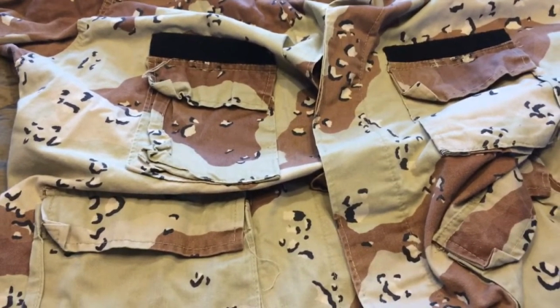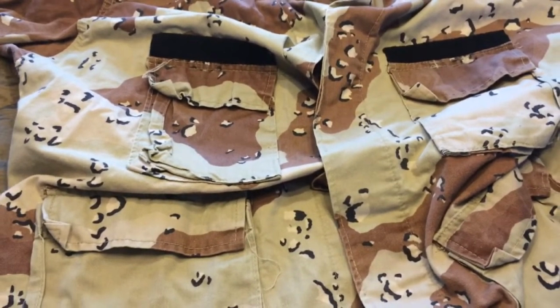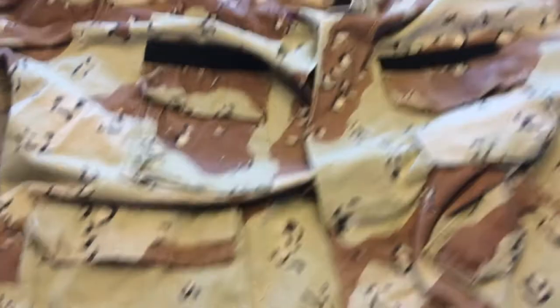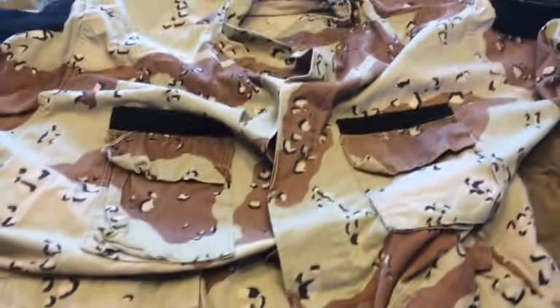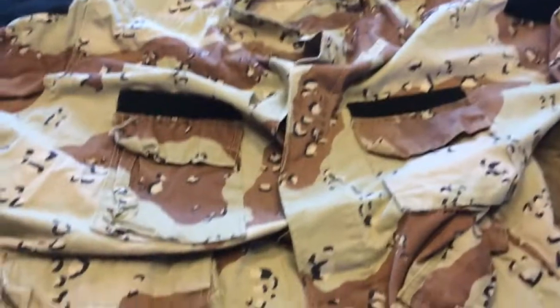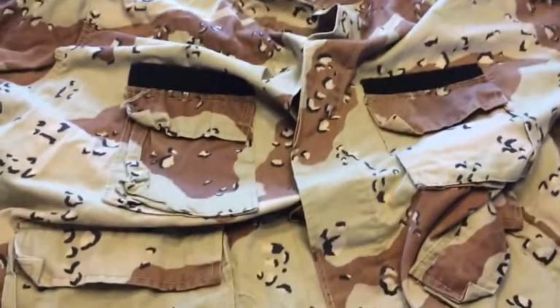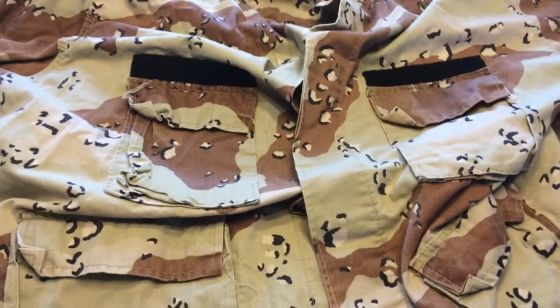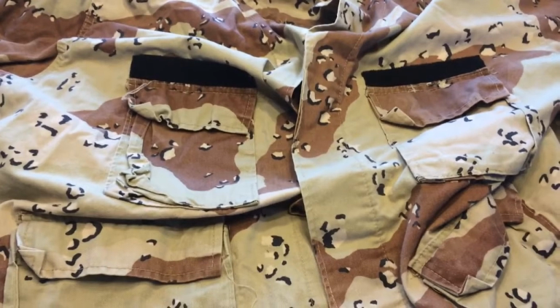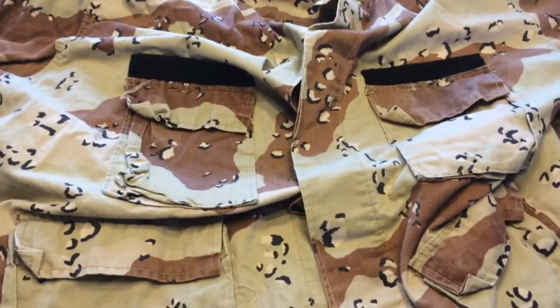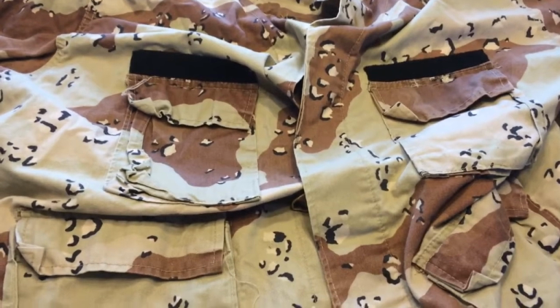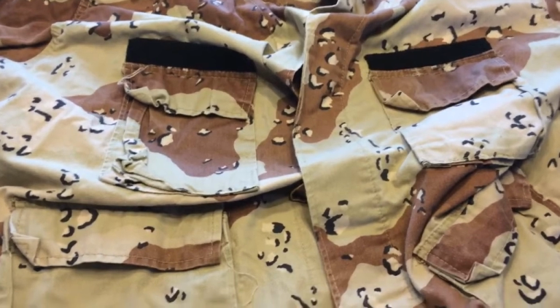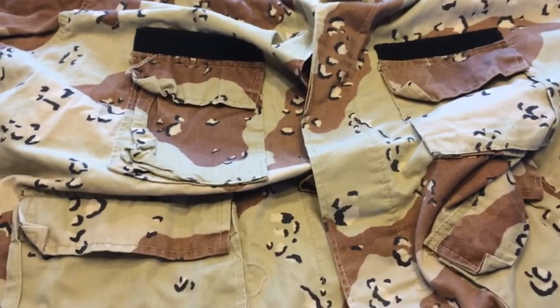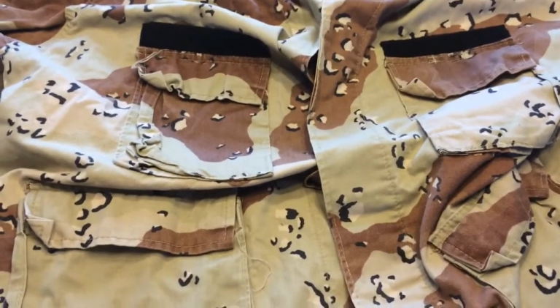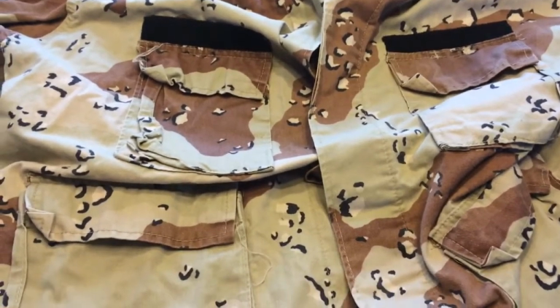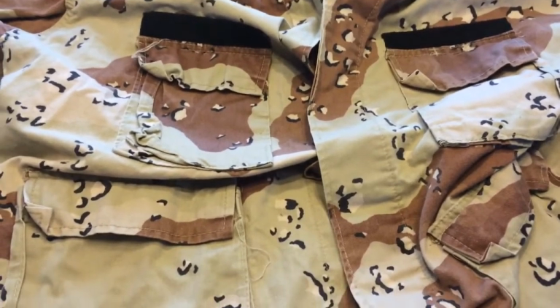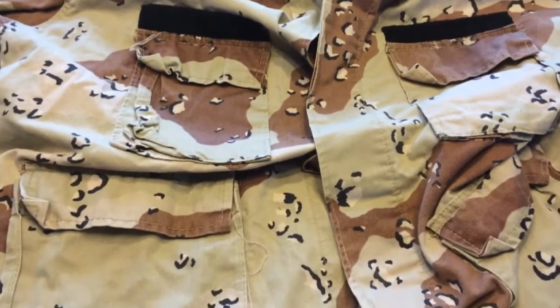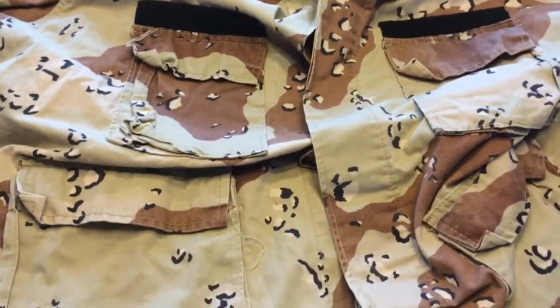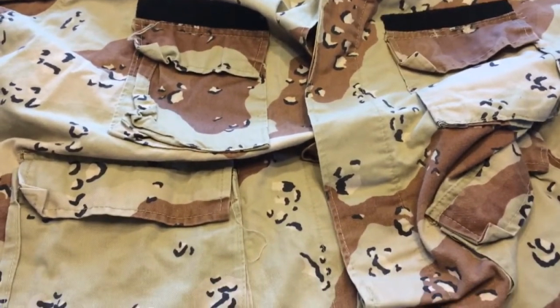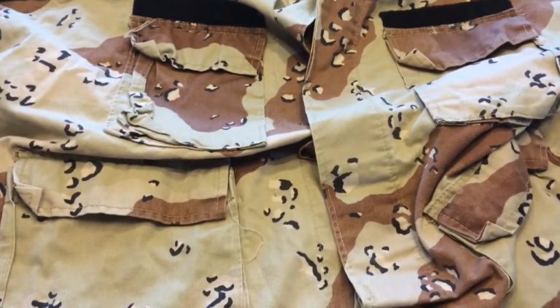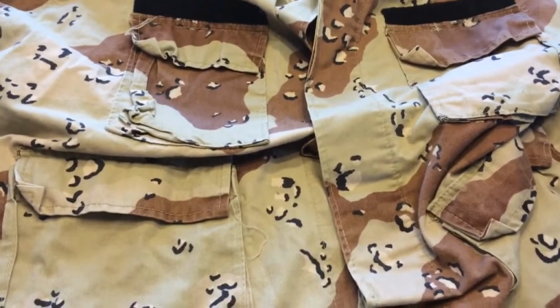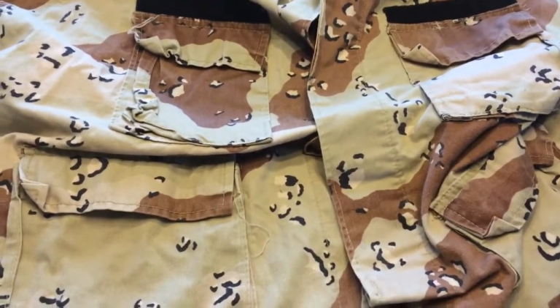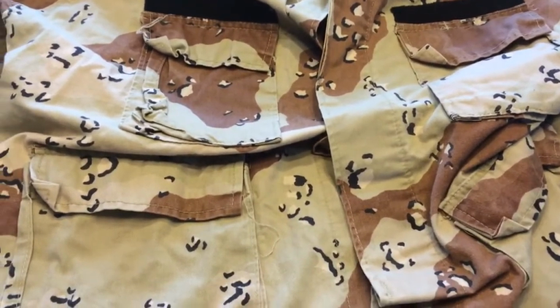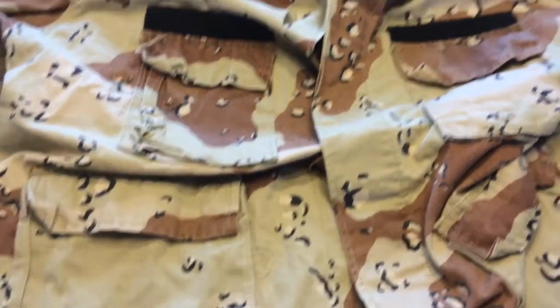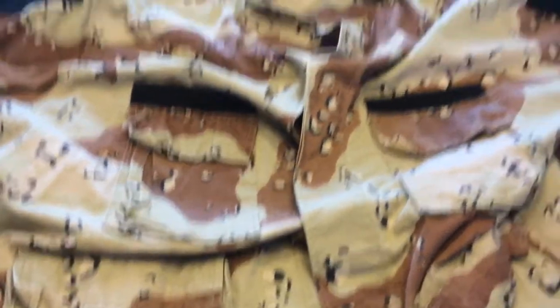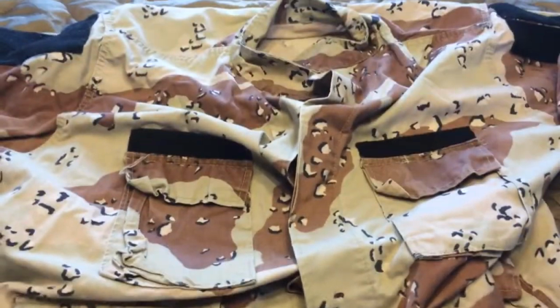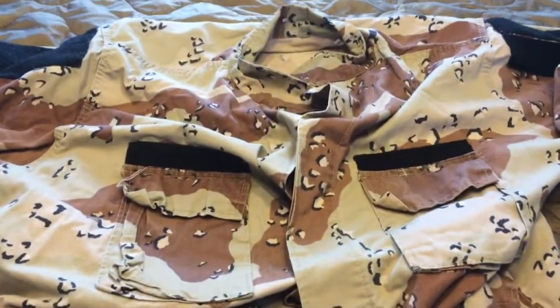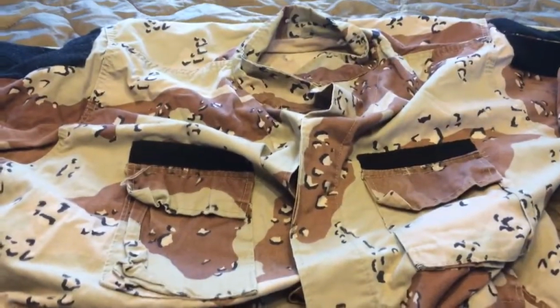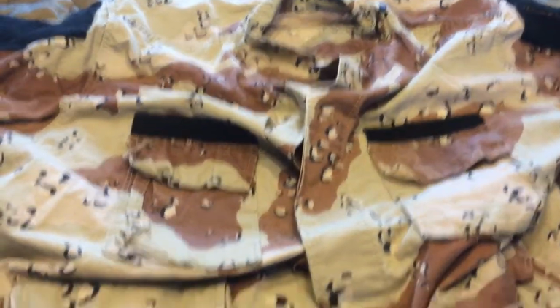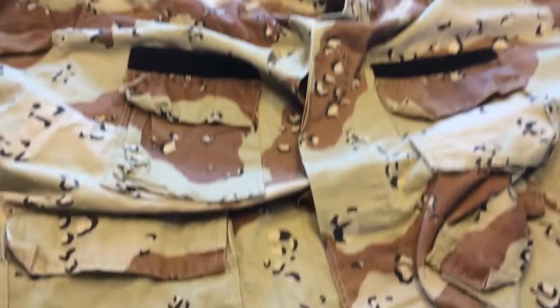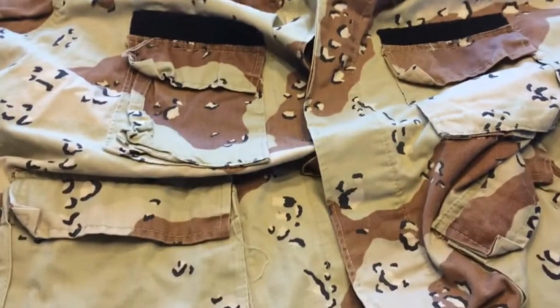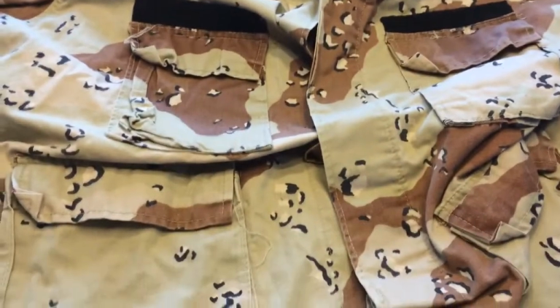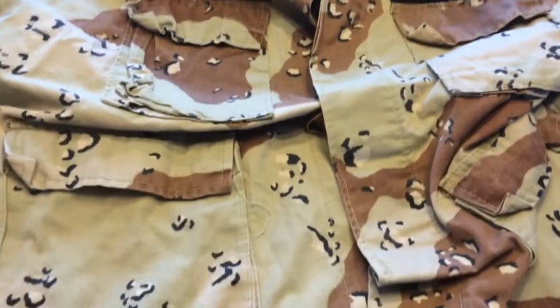Not to be confused with DCU, it's also known as the U.S. Six Color Desert Uniform and Six Color Desert.